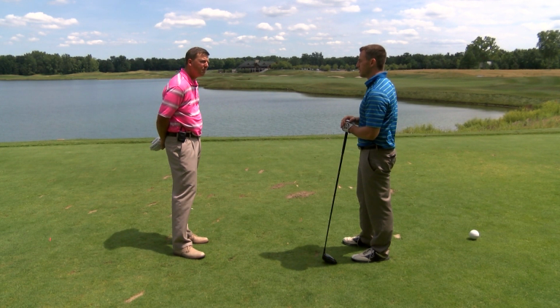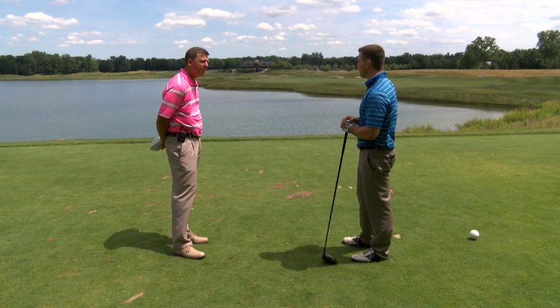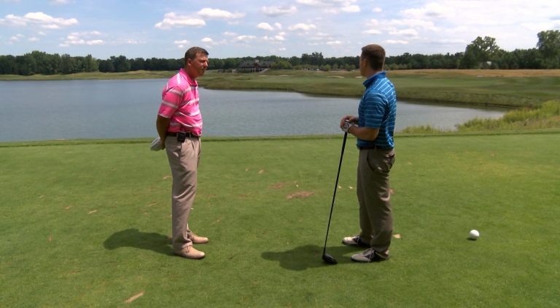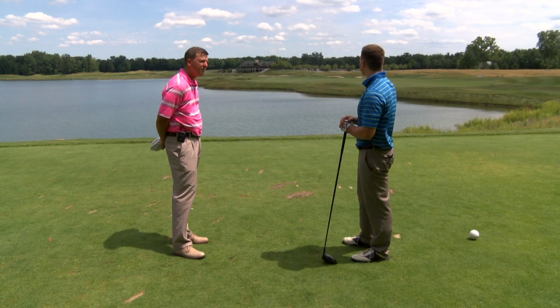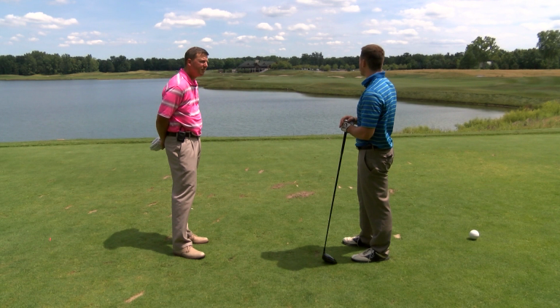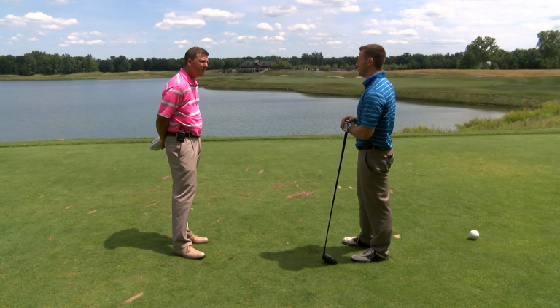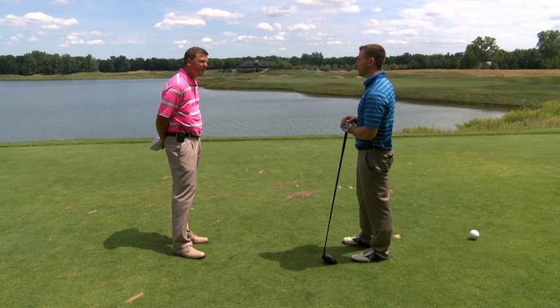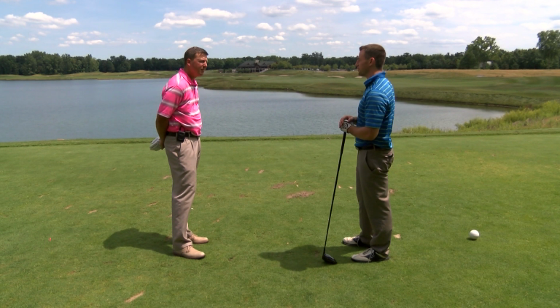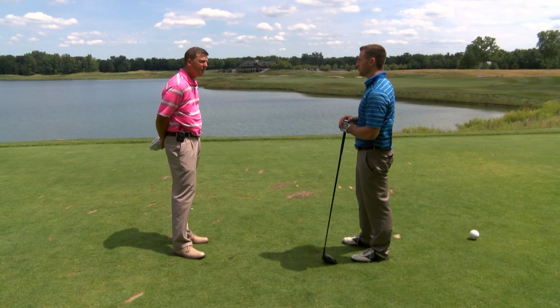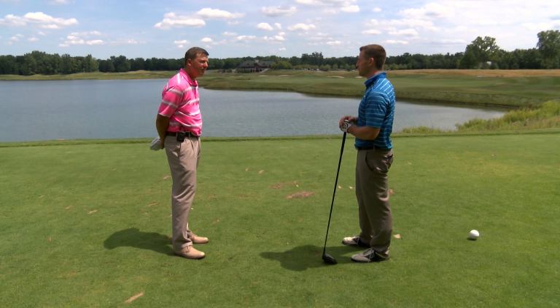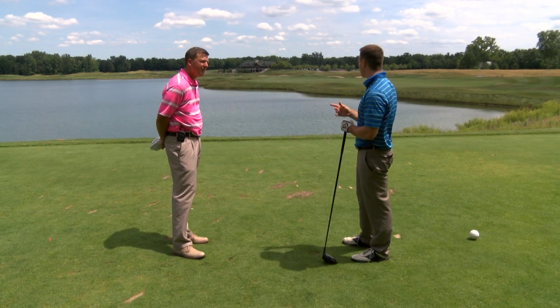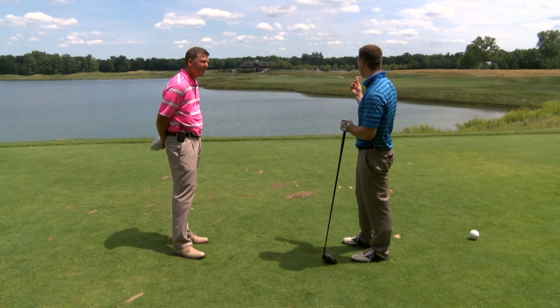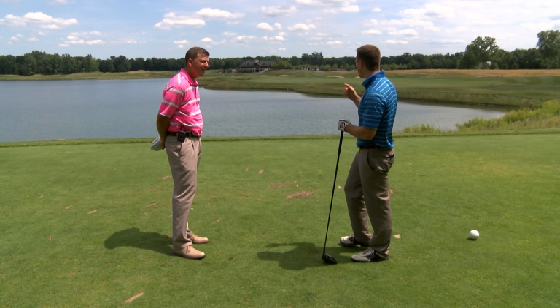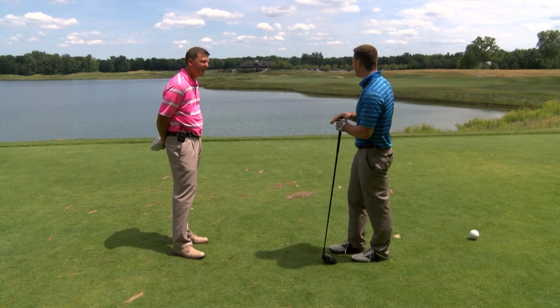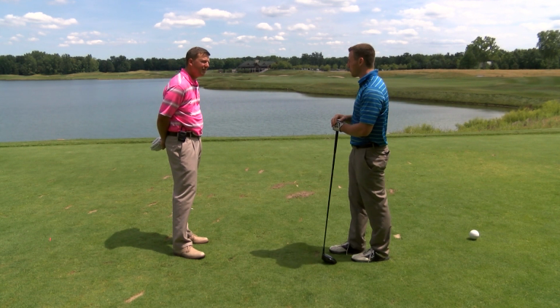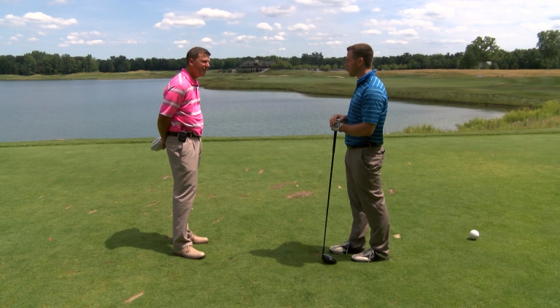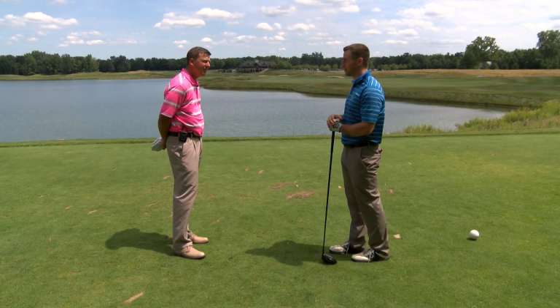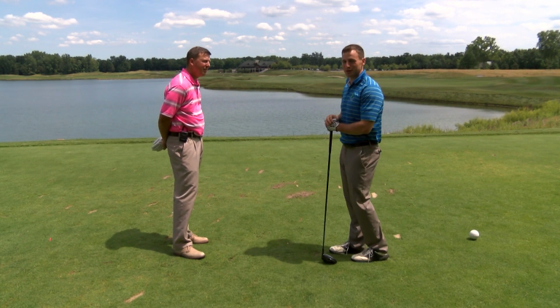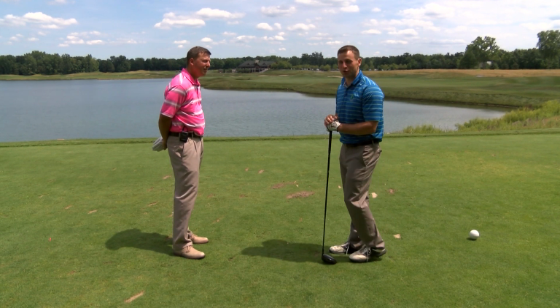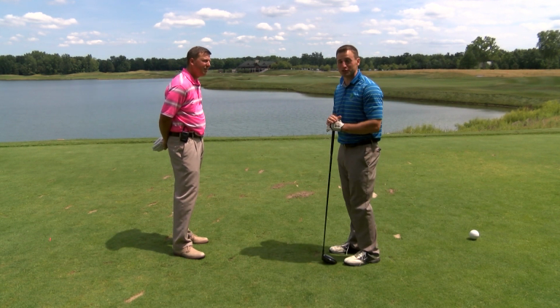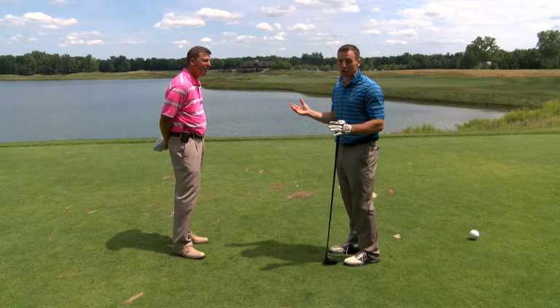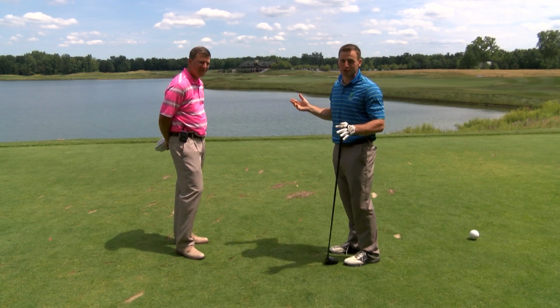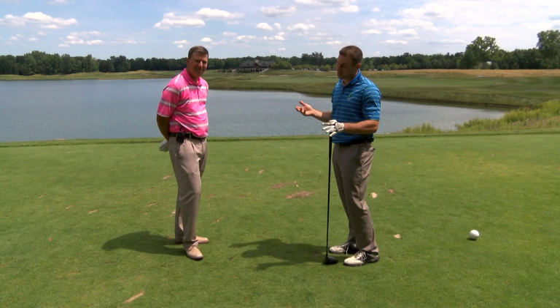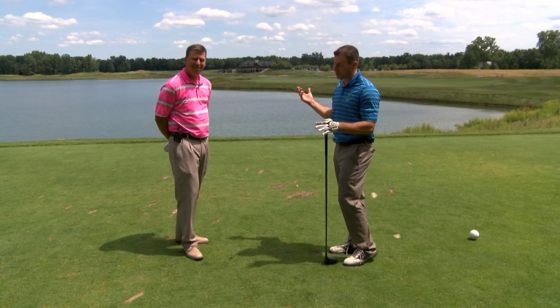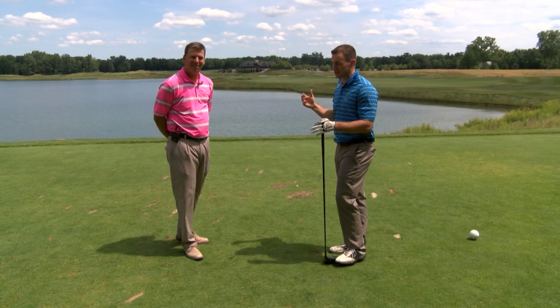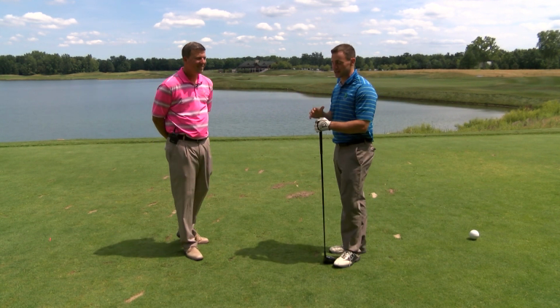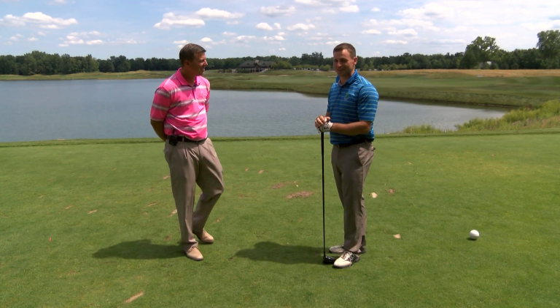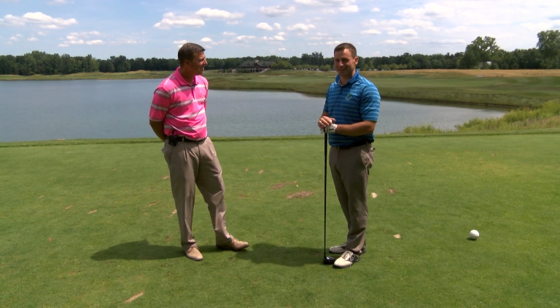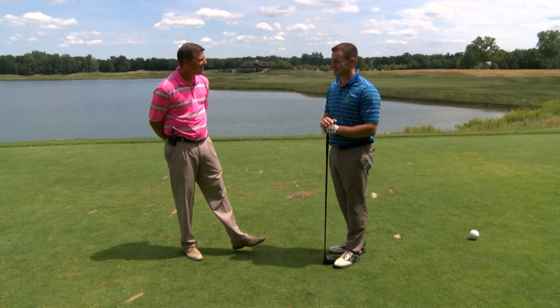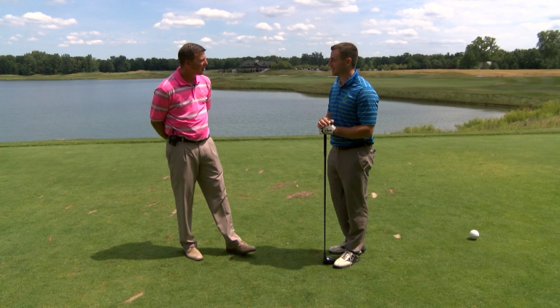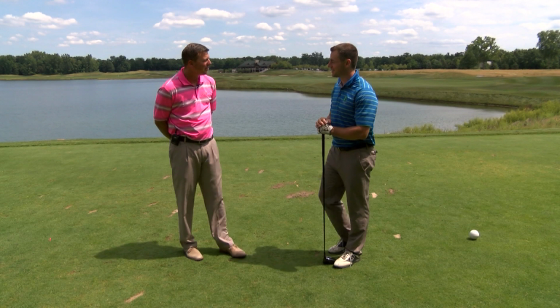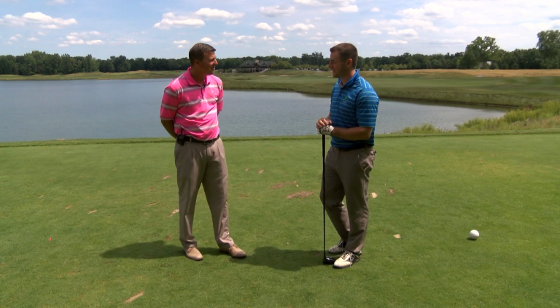You hit yours right down the middle. Why don't we go down the fairway and finish up the hole? It's a beauty, so we might as well finish it up today. Thank you.